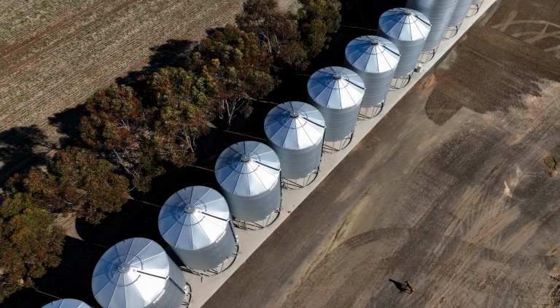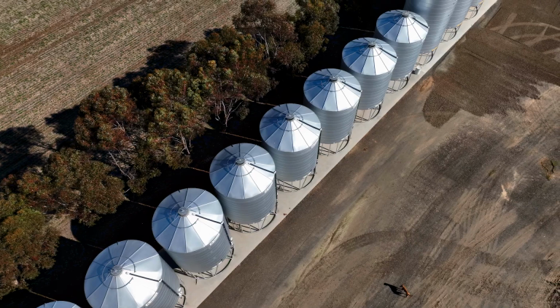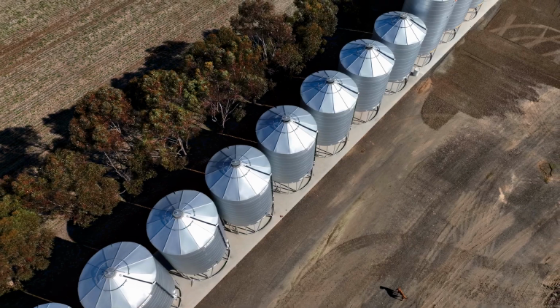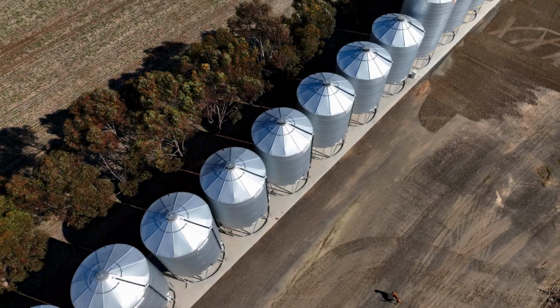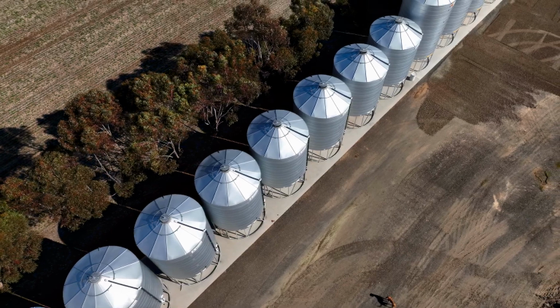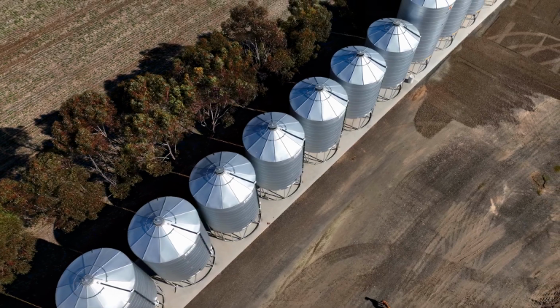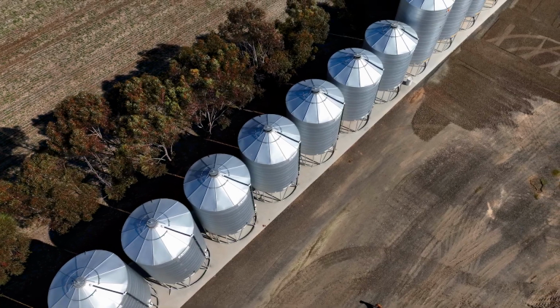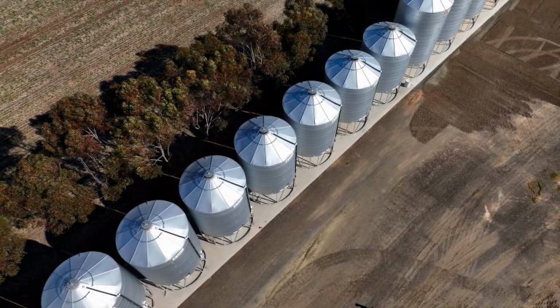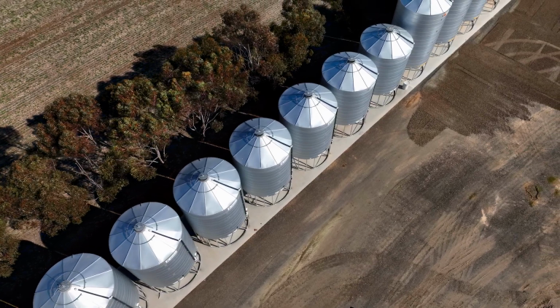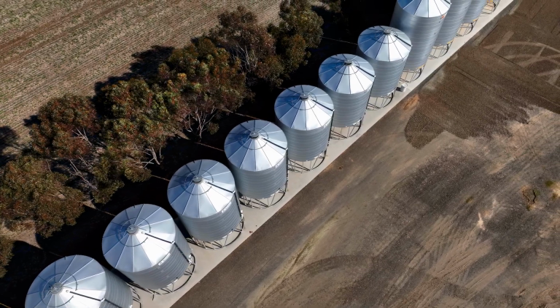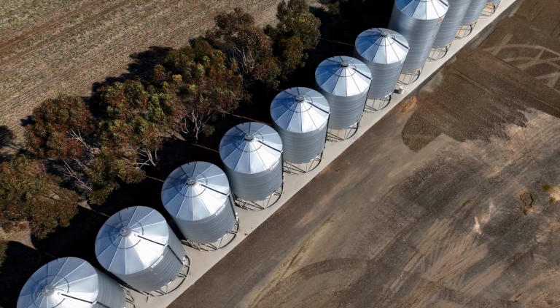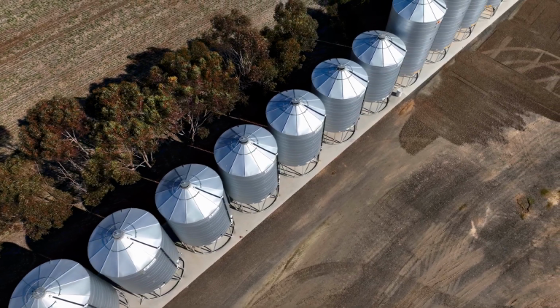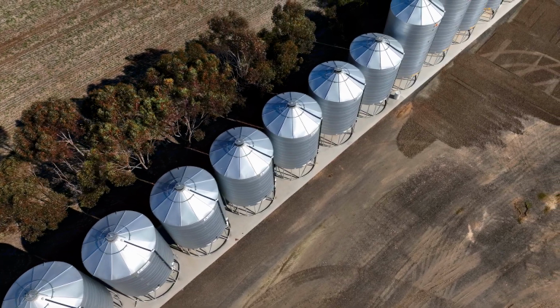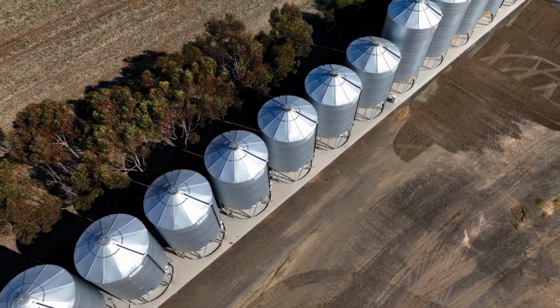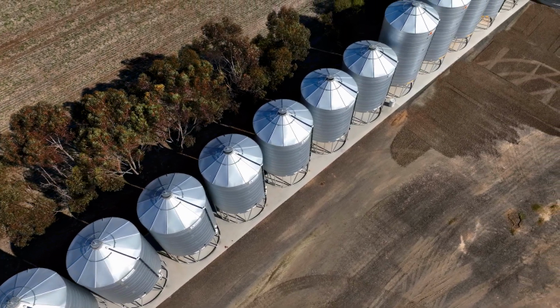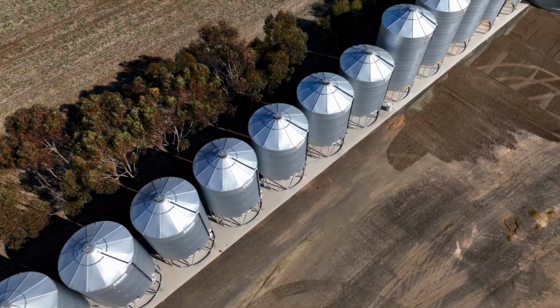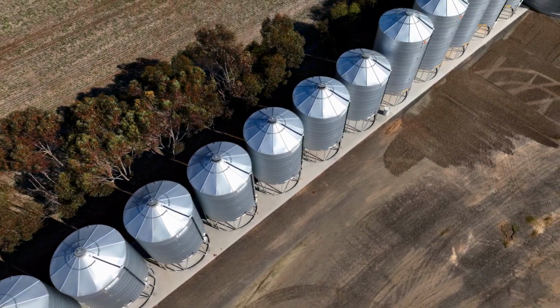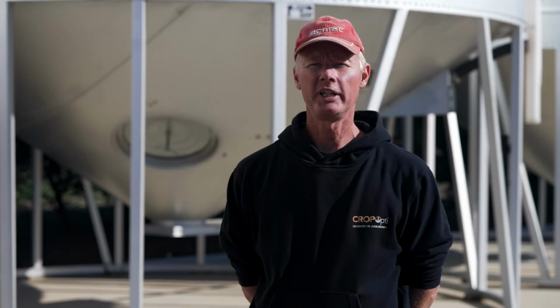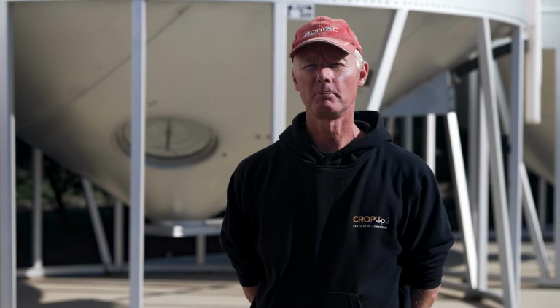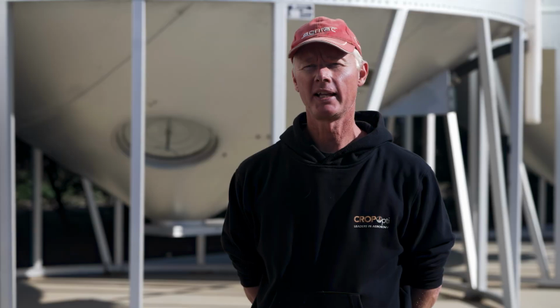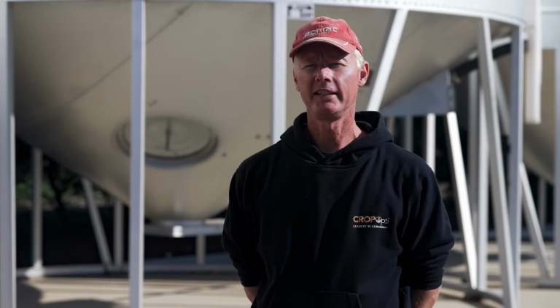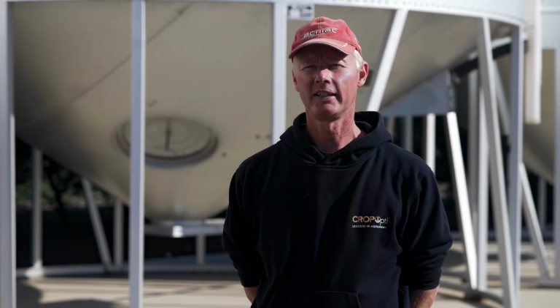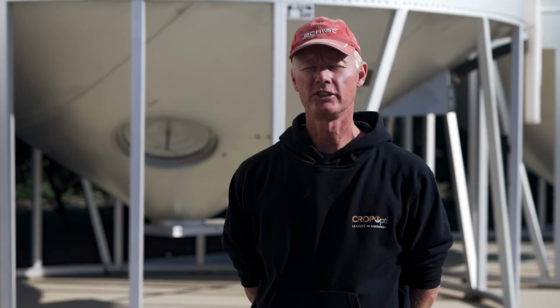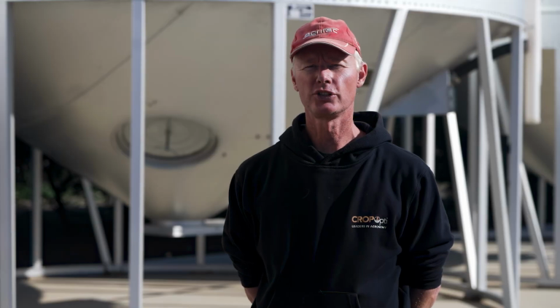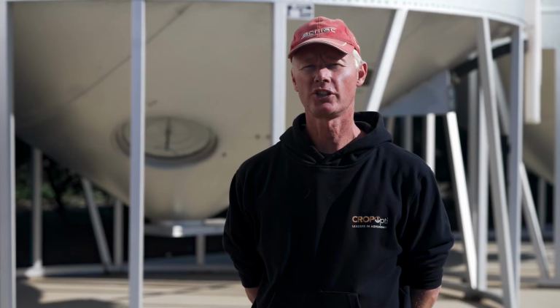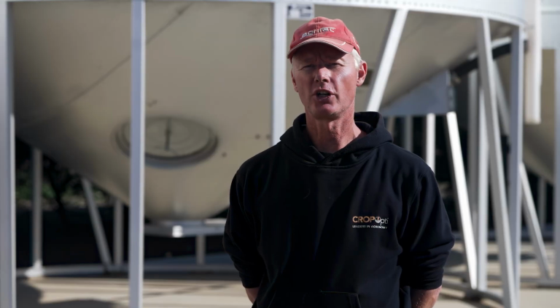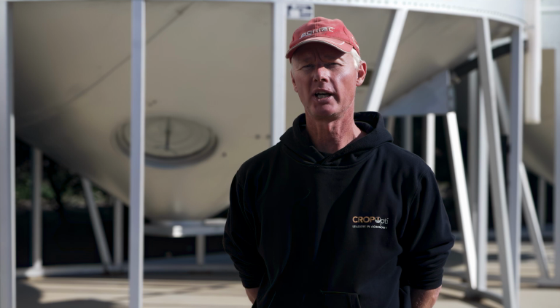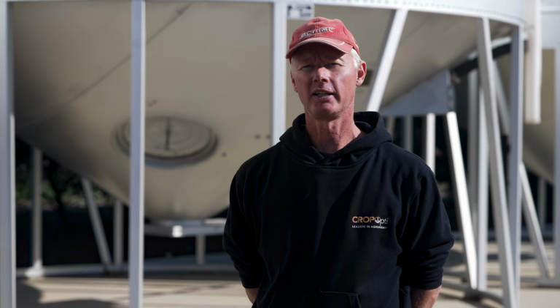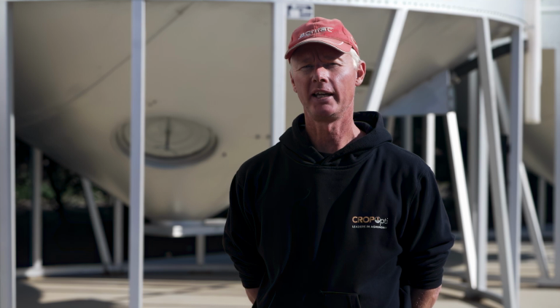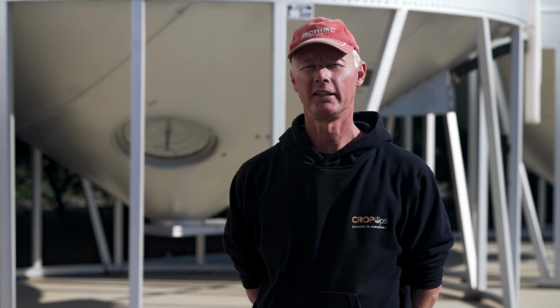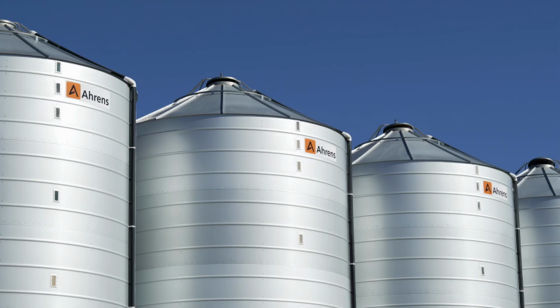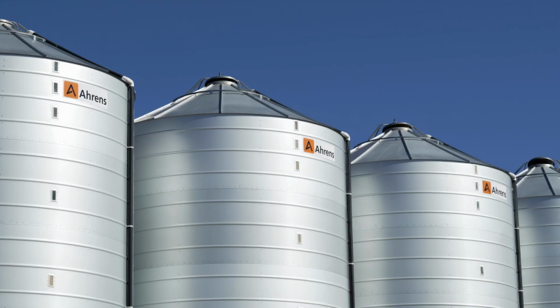I'm Sayers Waldhuis. We live here in Dimboola, growing wheat, barley, lentils, canola and beans.